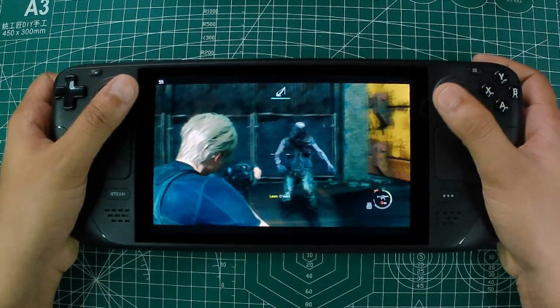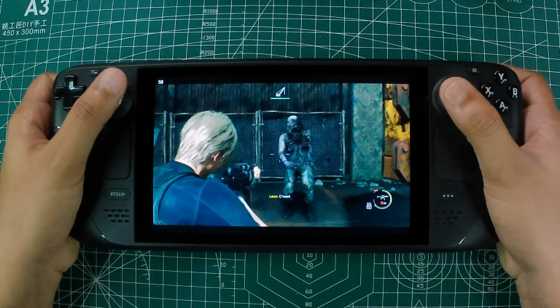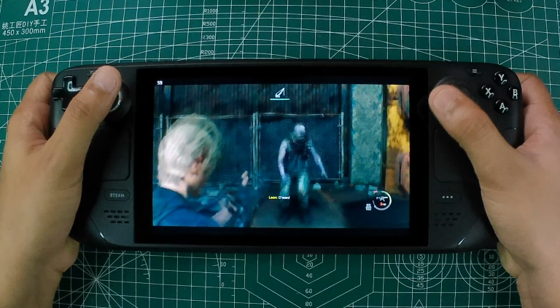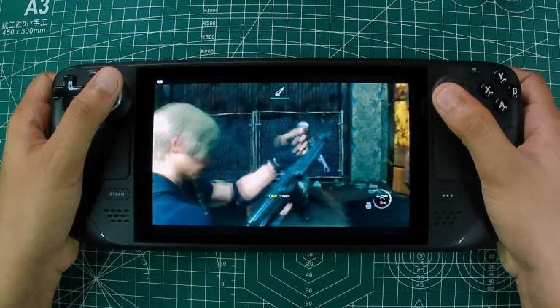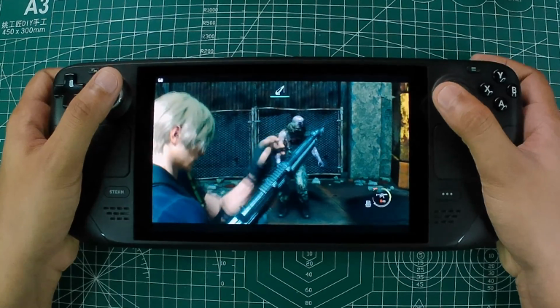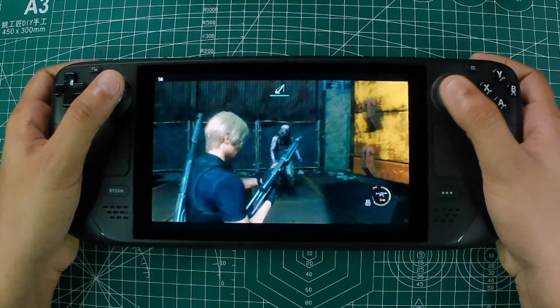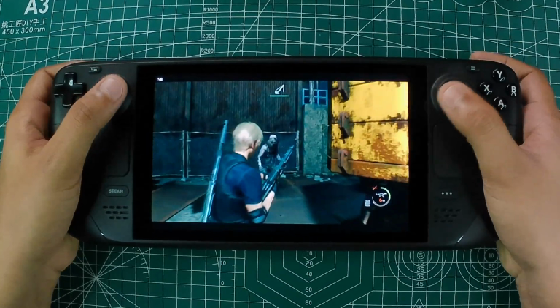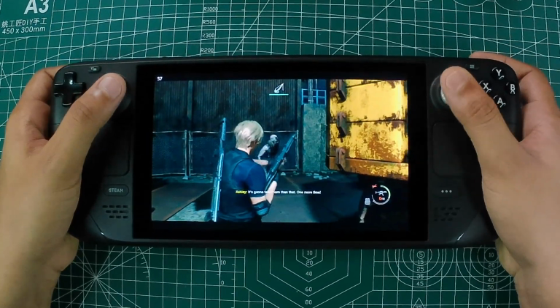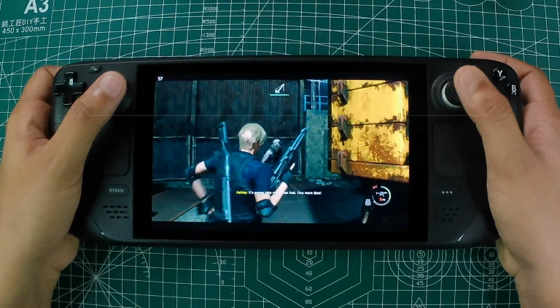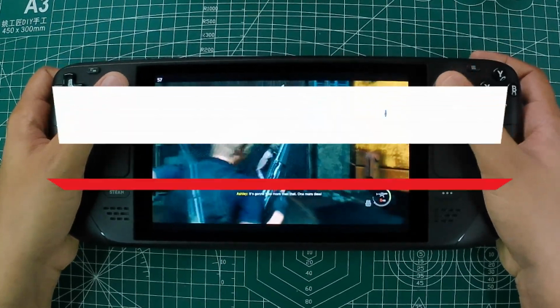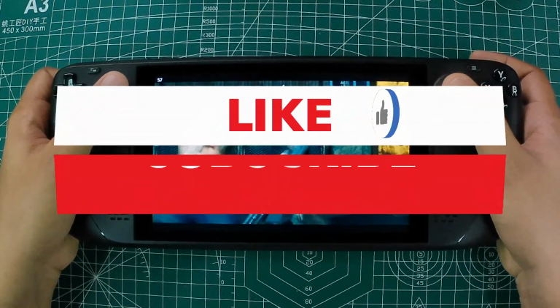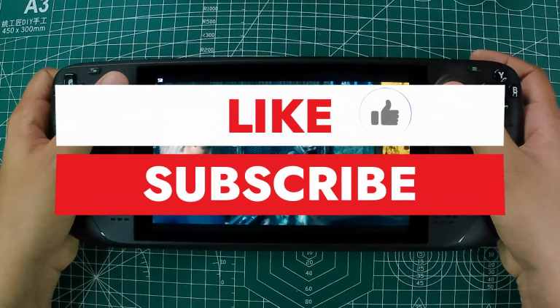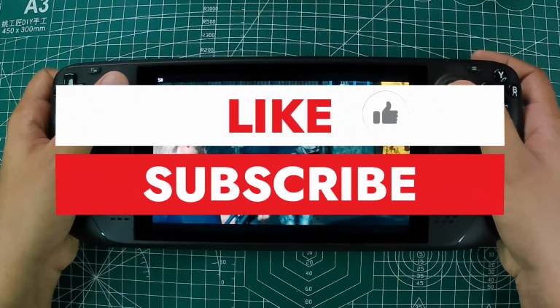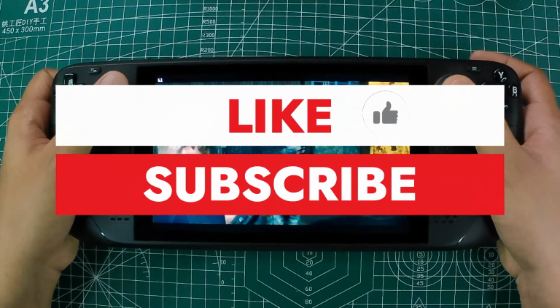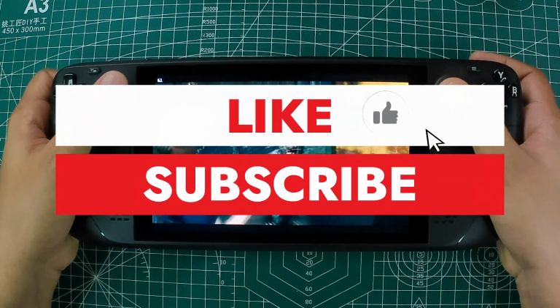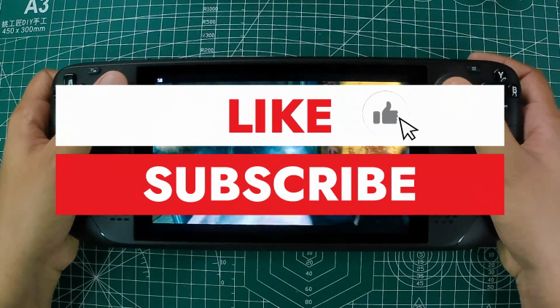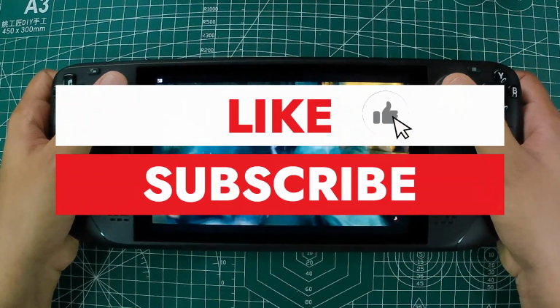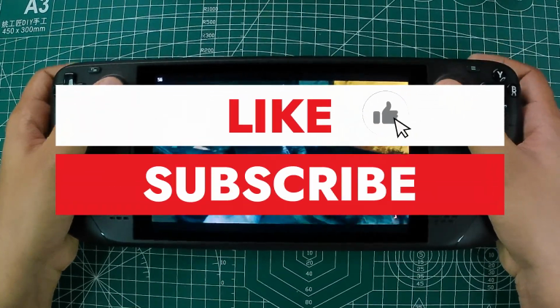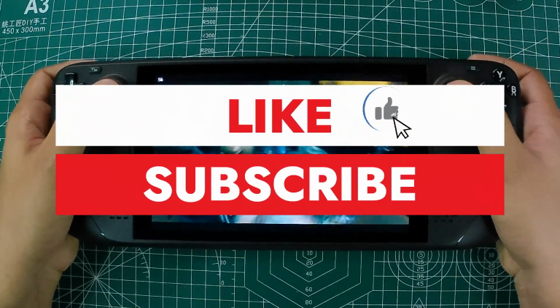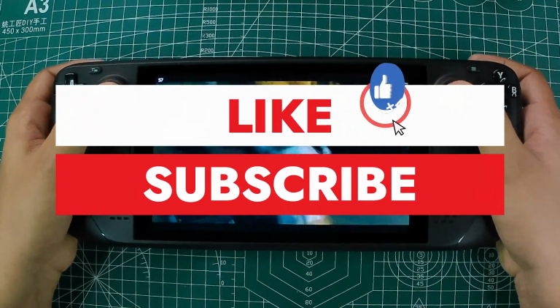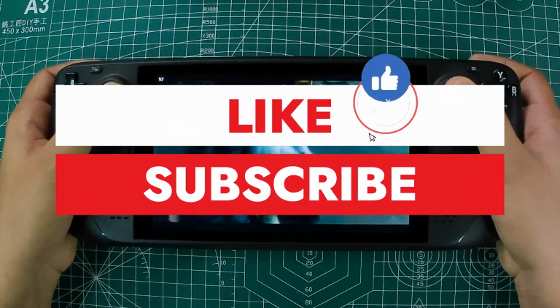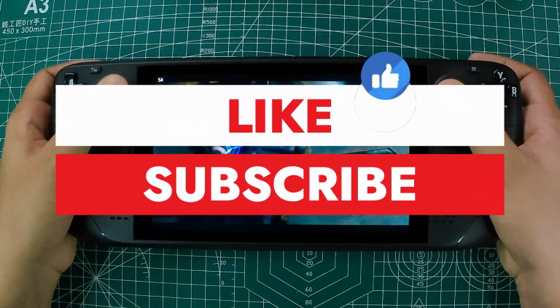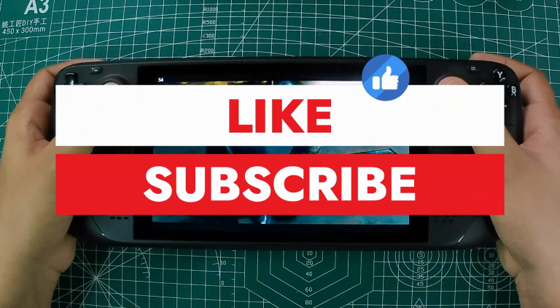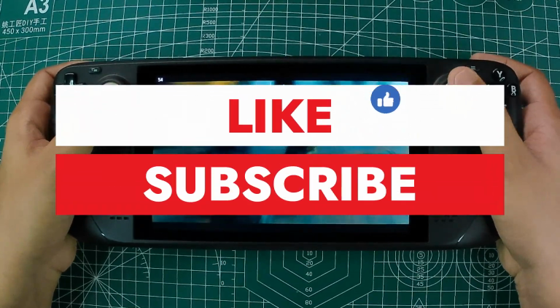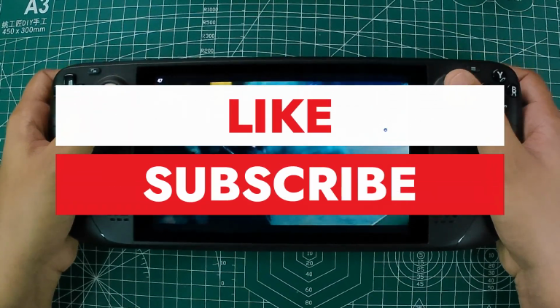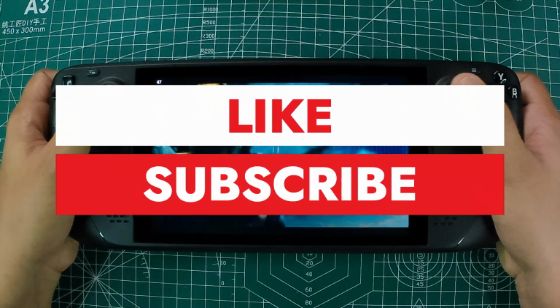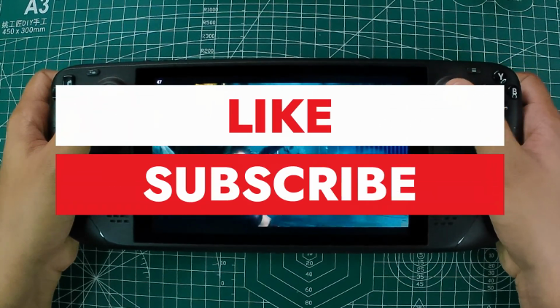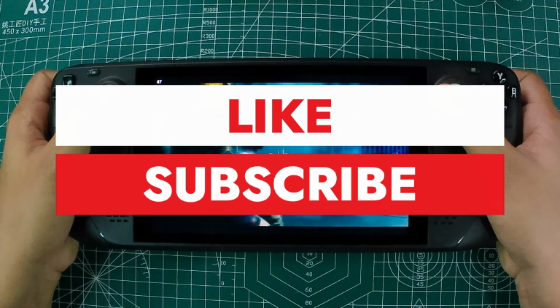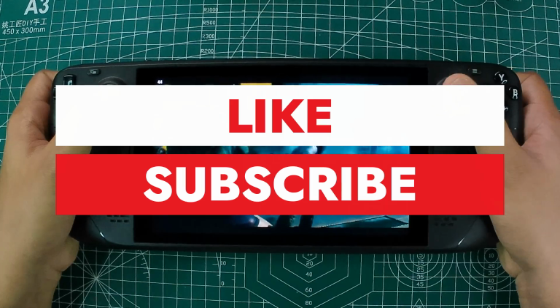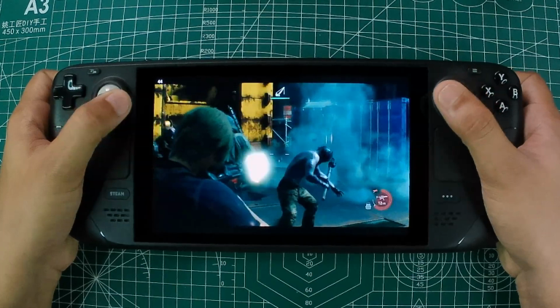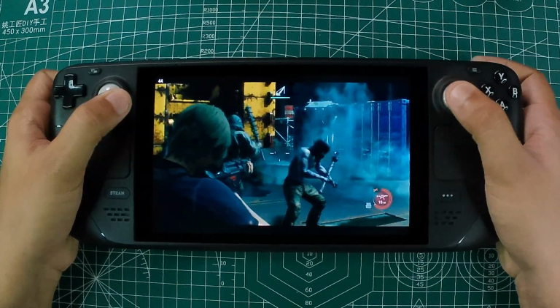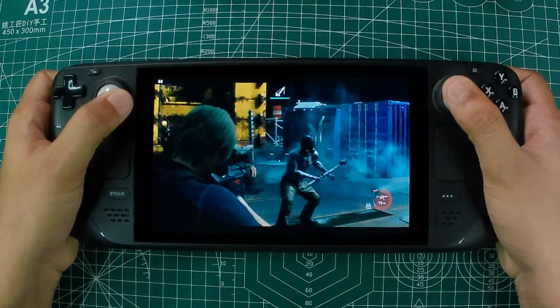If you're as excited as we are about today's topic, show some love by liking and subscribing to Retro Pocket for more amazing content.